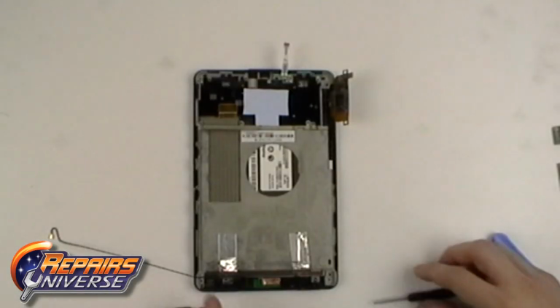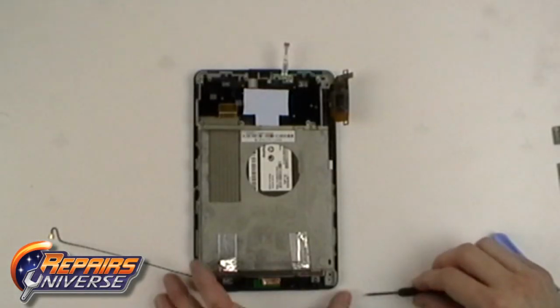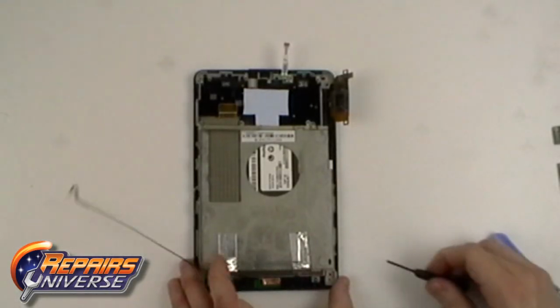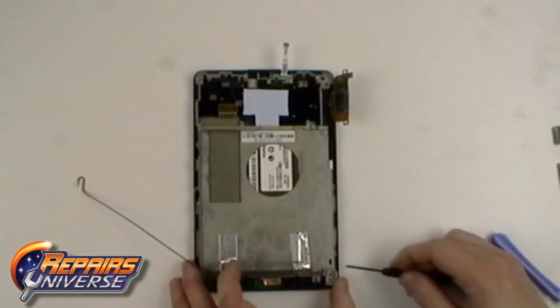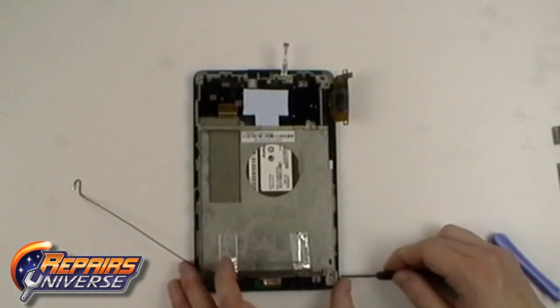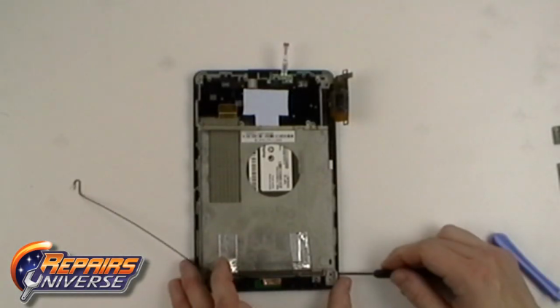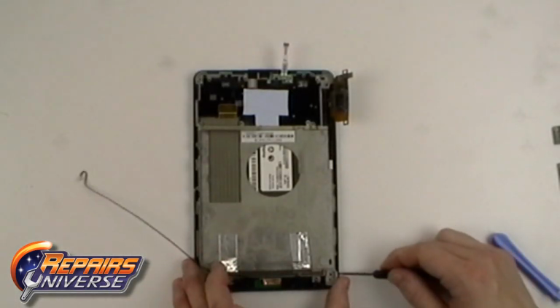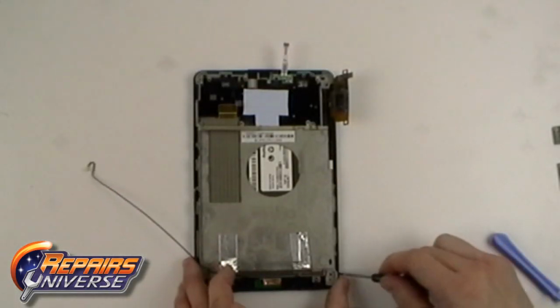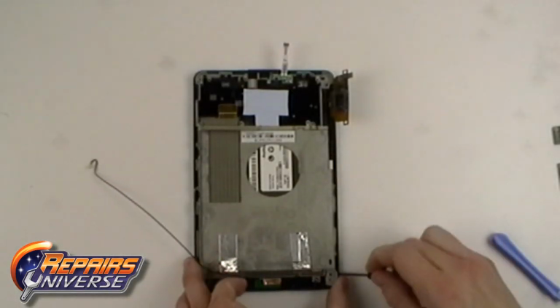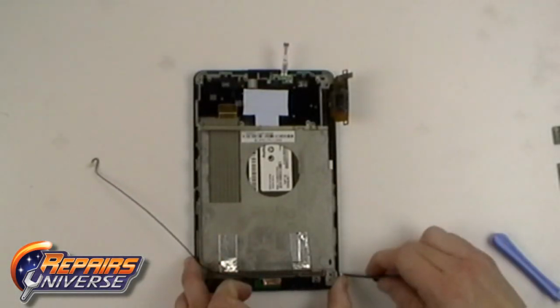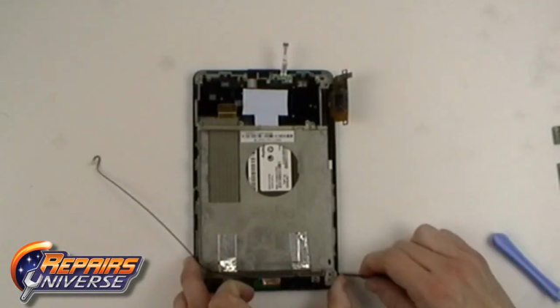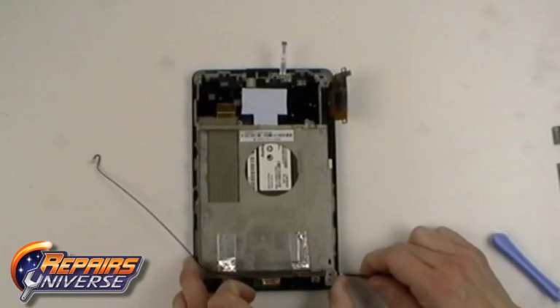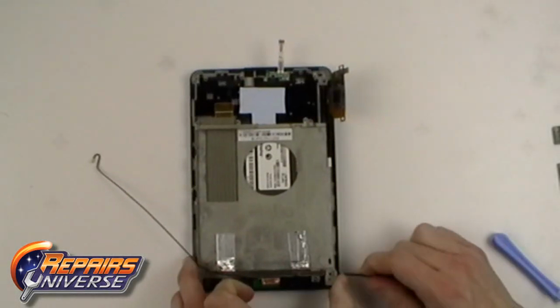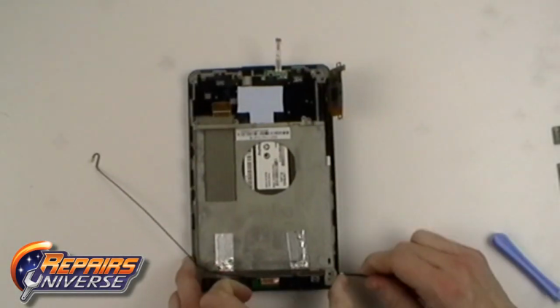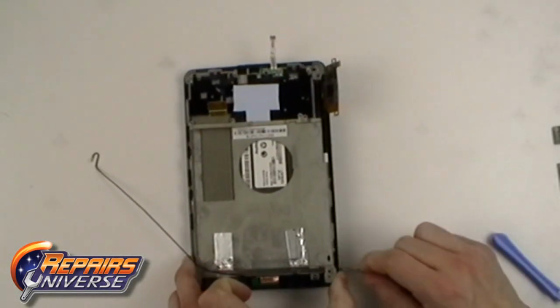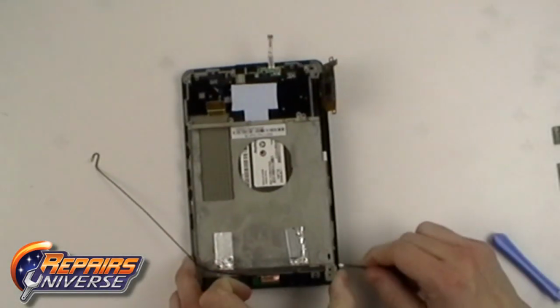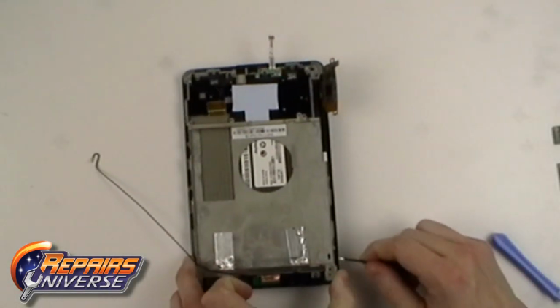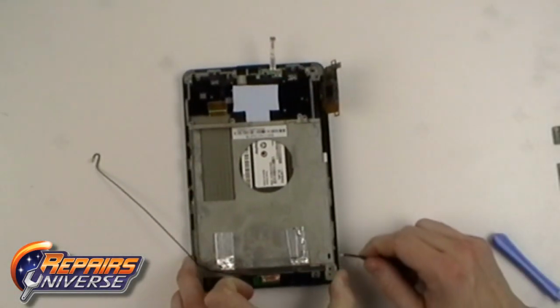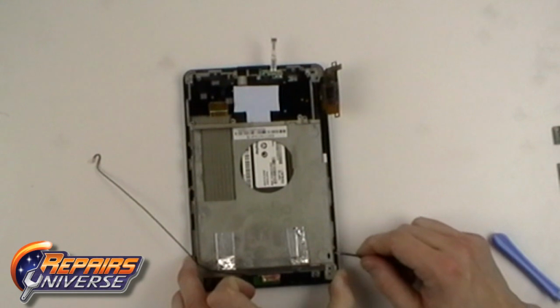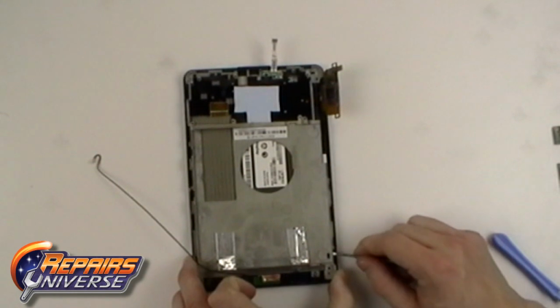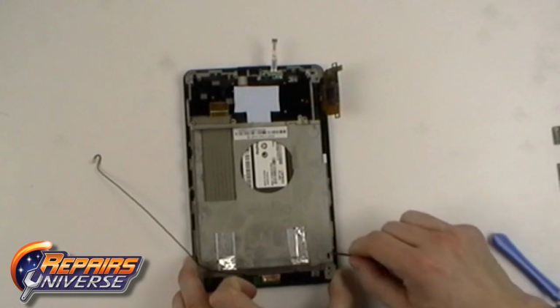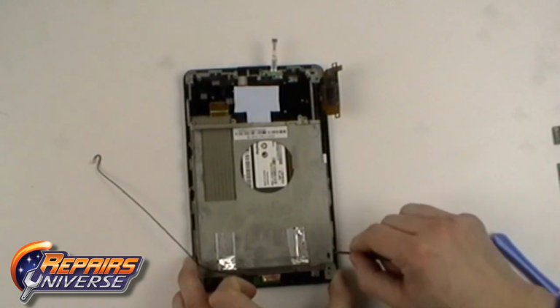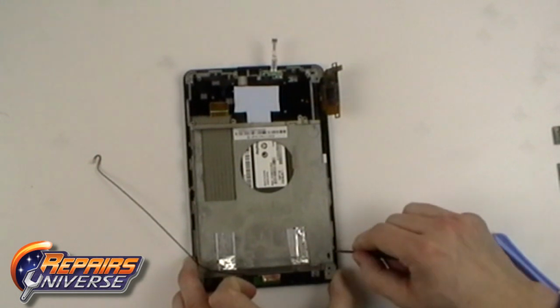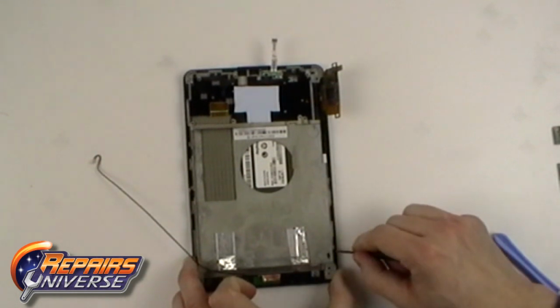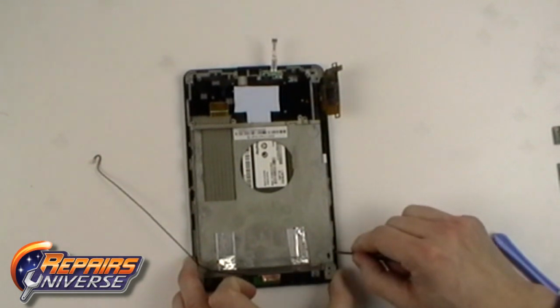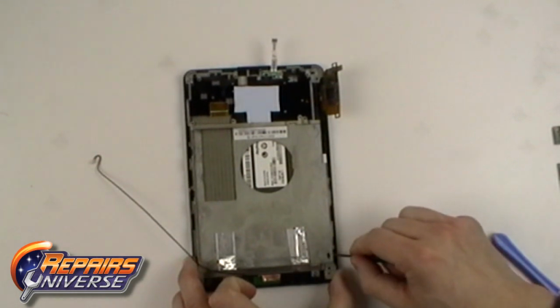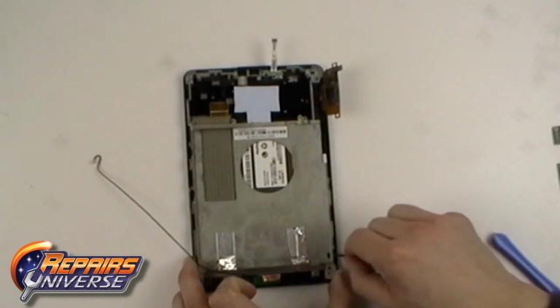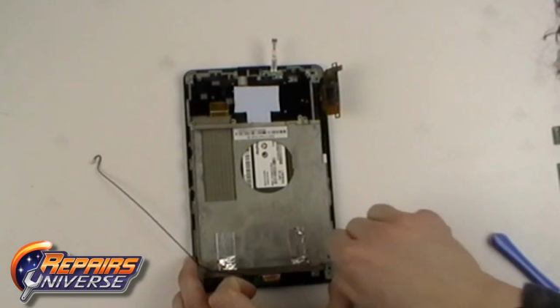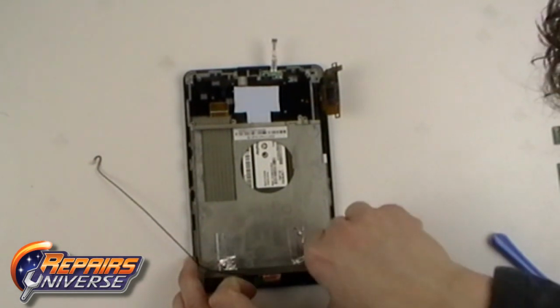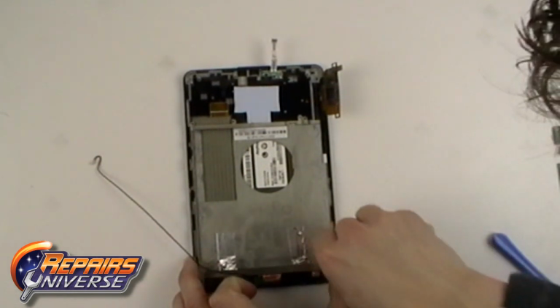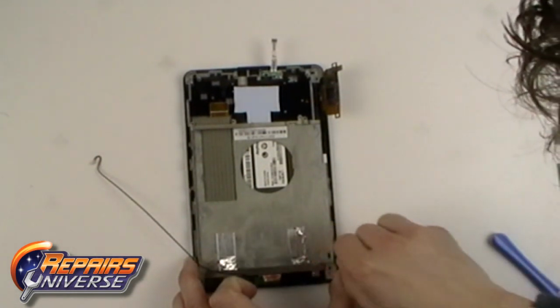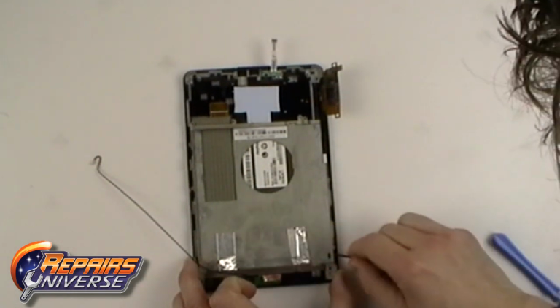You can now carefully pry along the outside edges, releasing the clips holding the back housing in place.